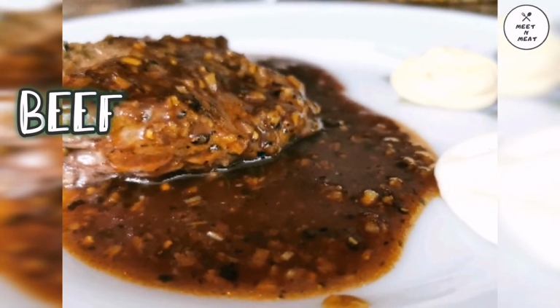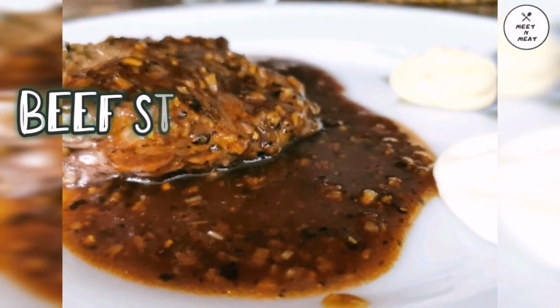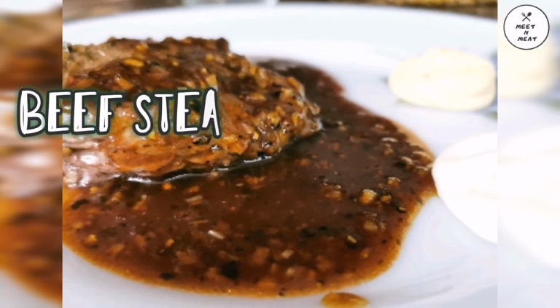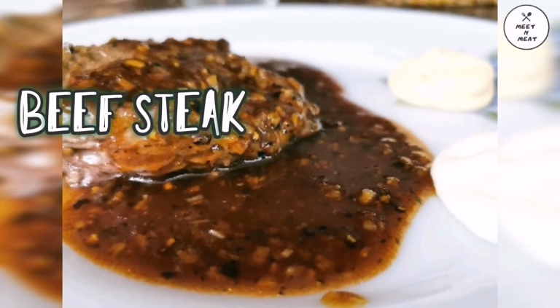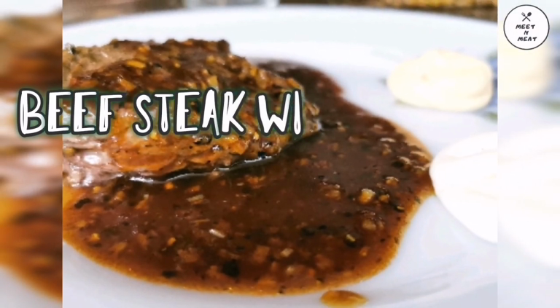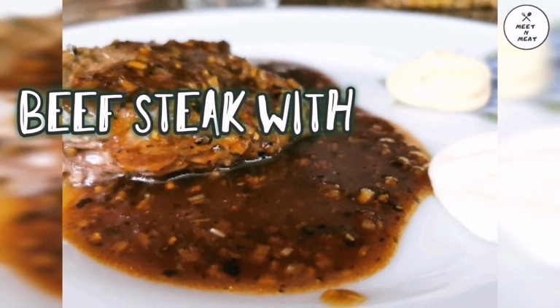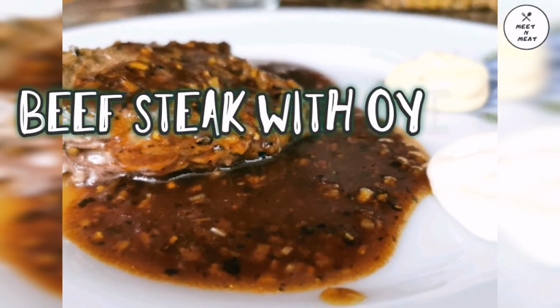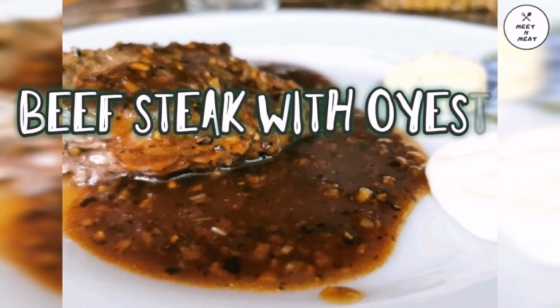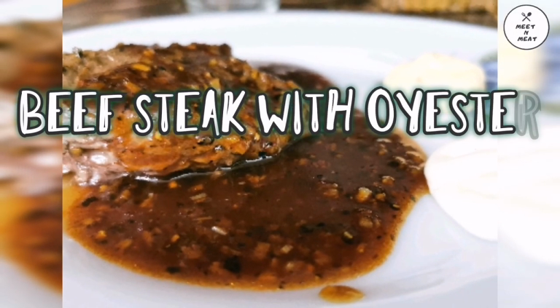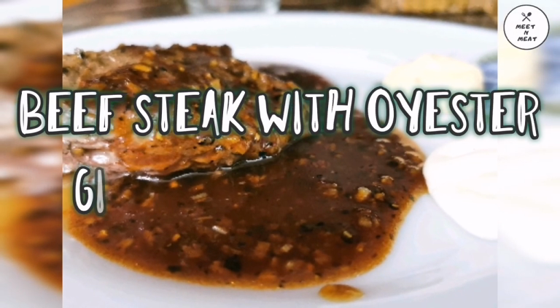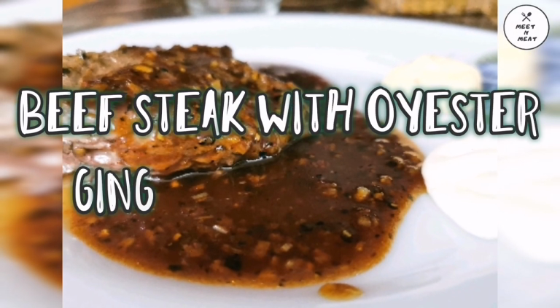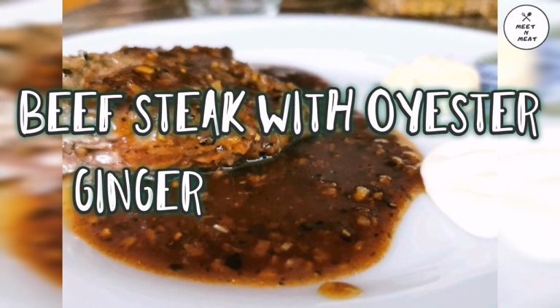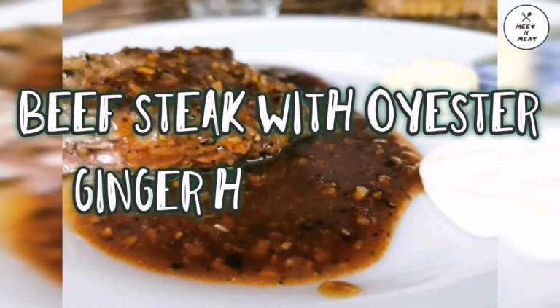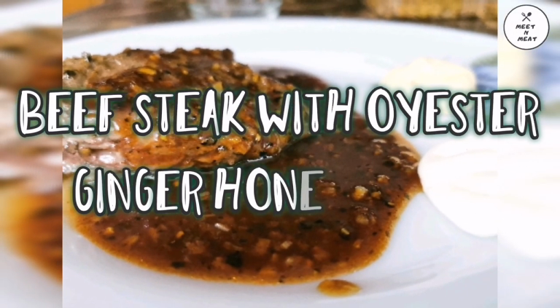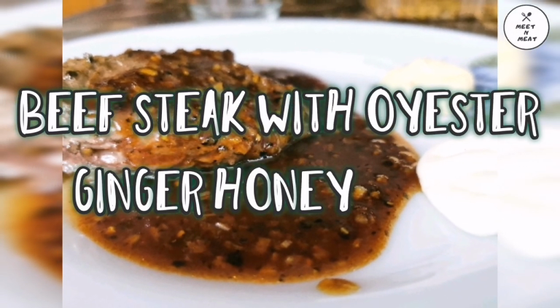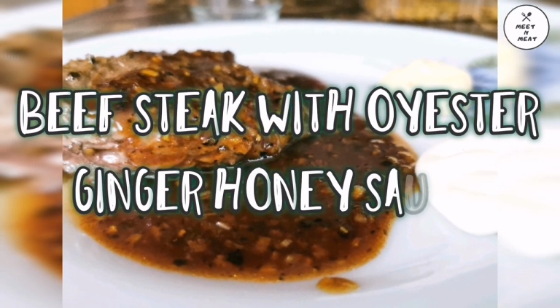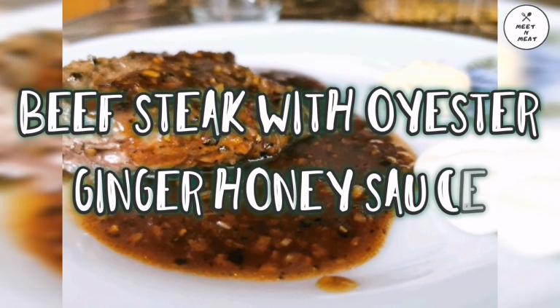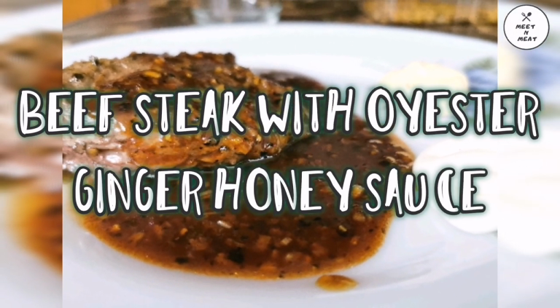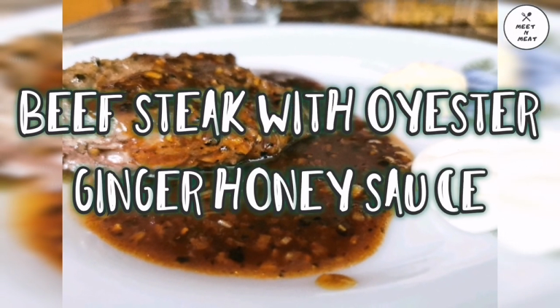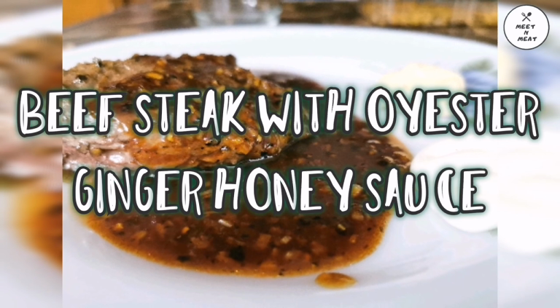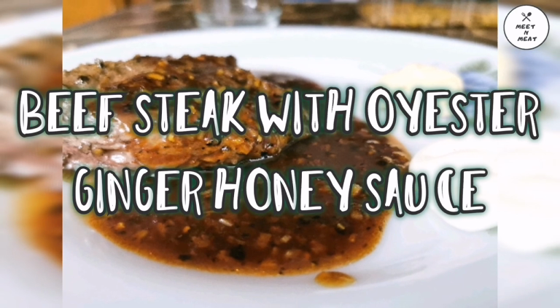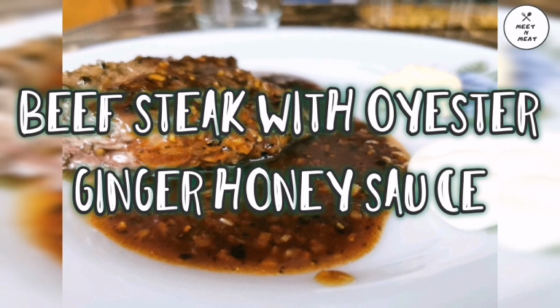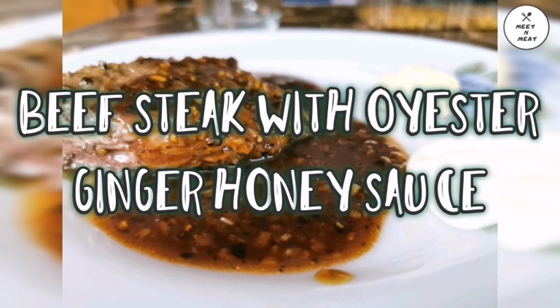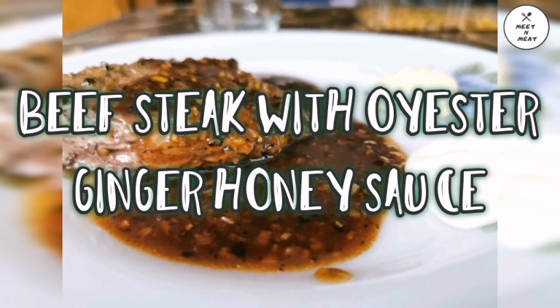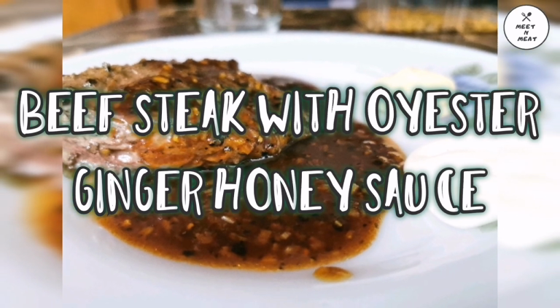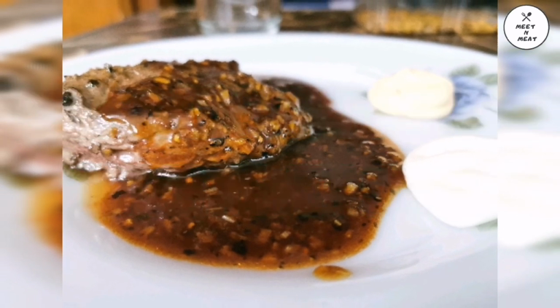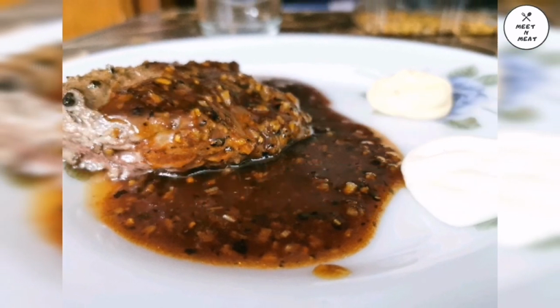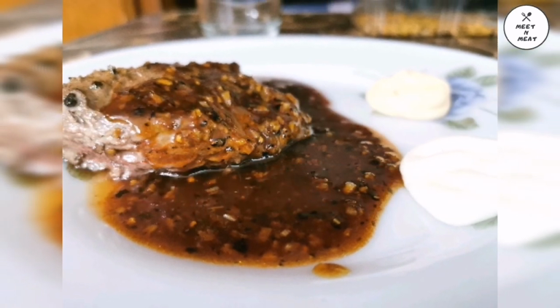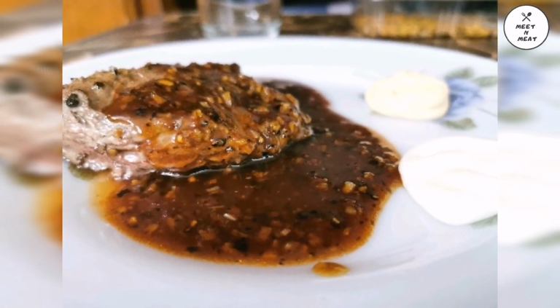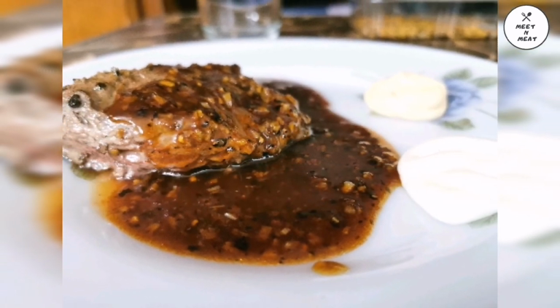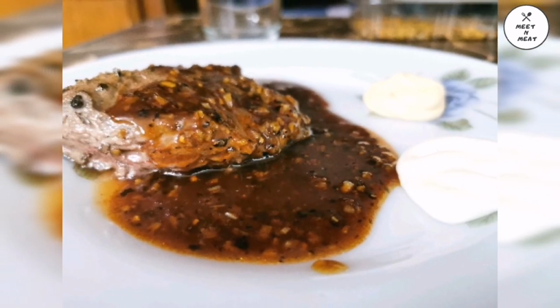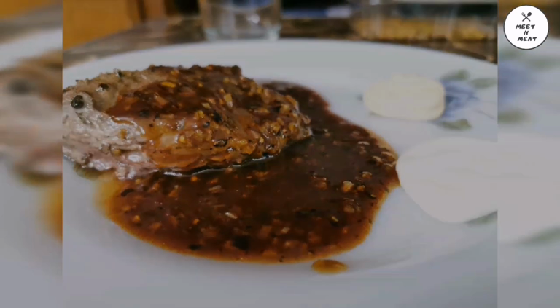Today we are going to make beef steaks with oyster, ginger, honey sauce — the recipe you all have been waiting for.